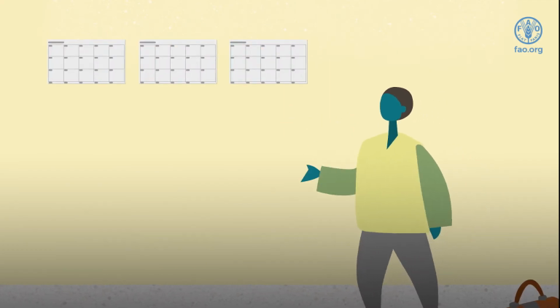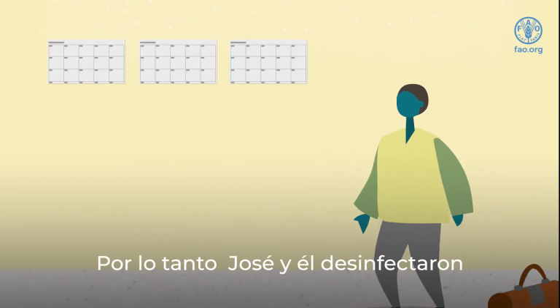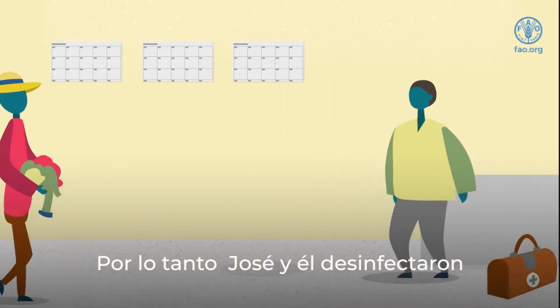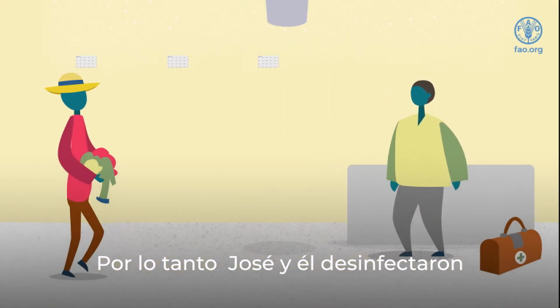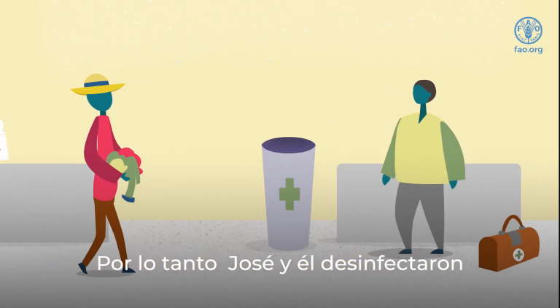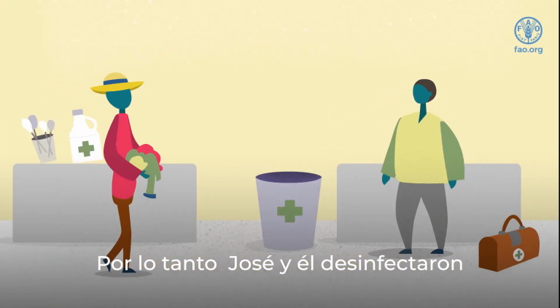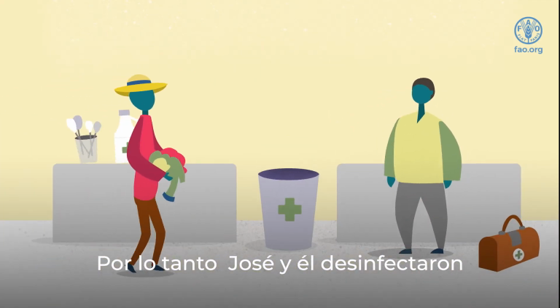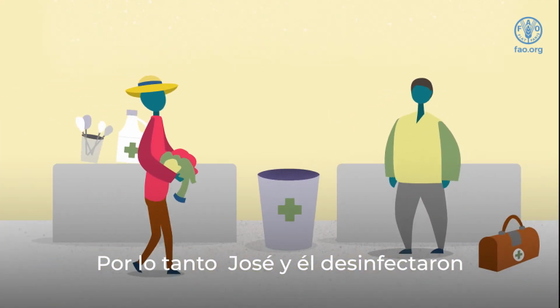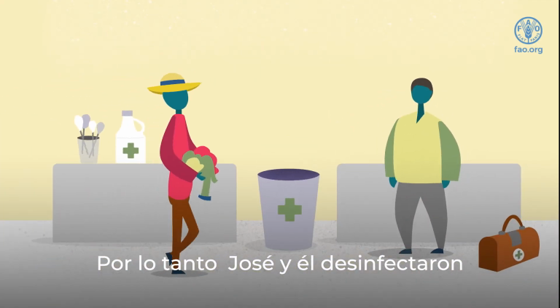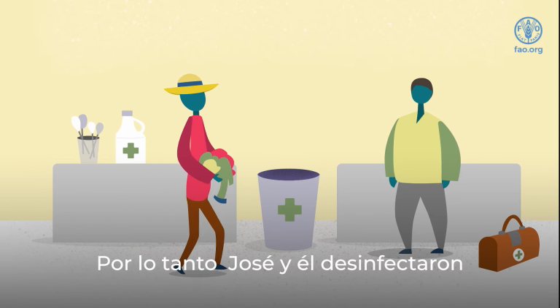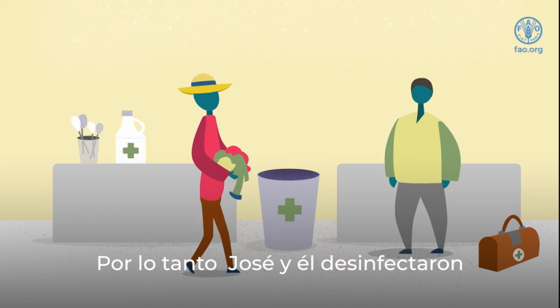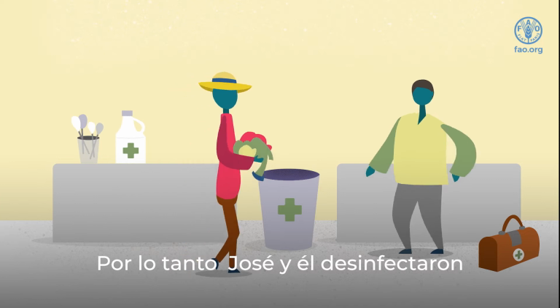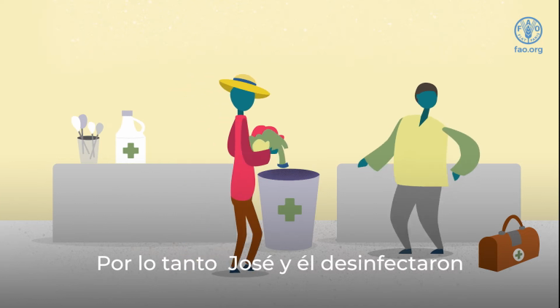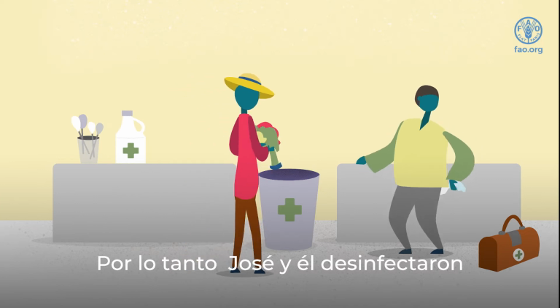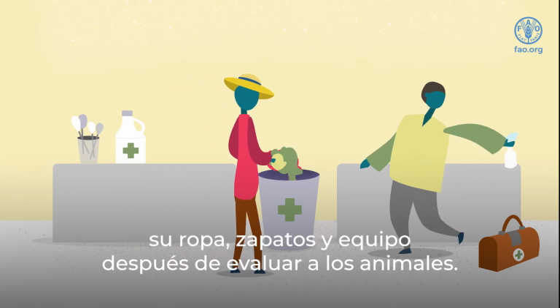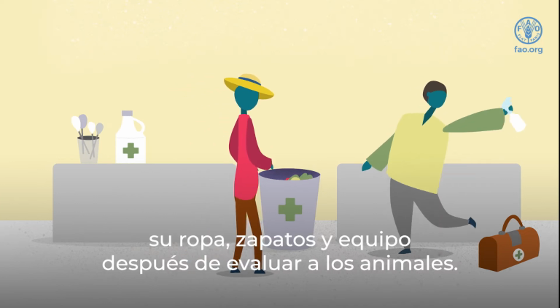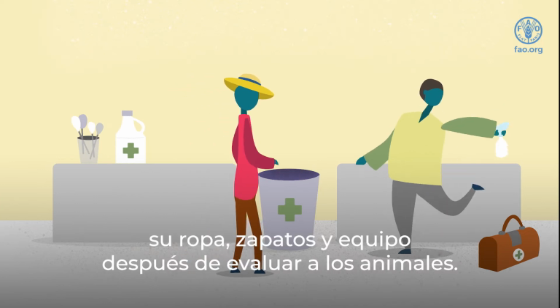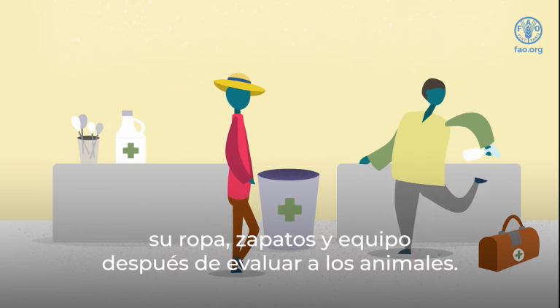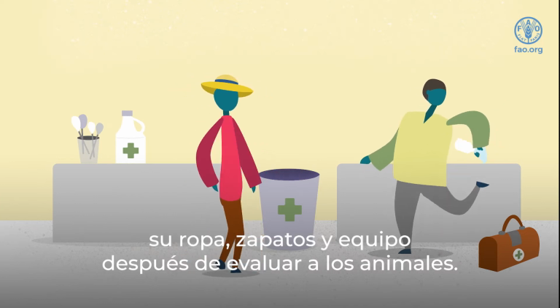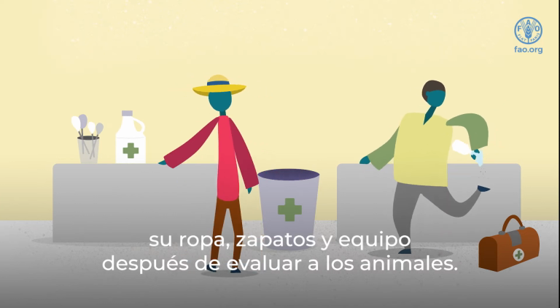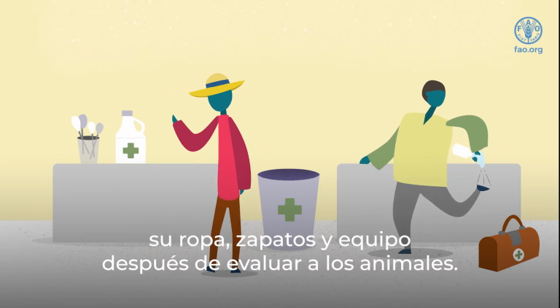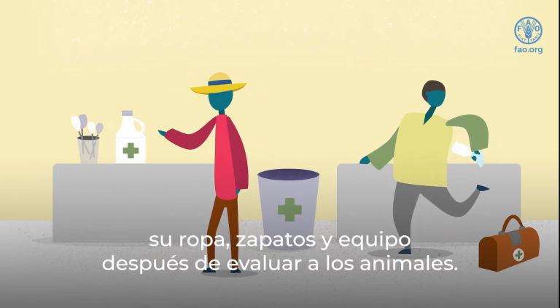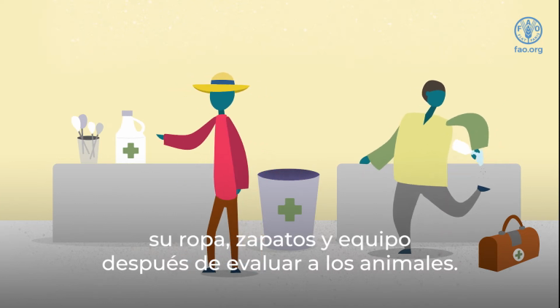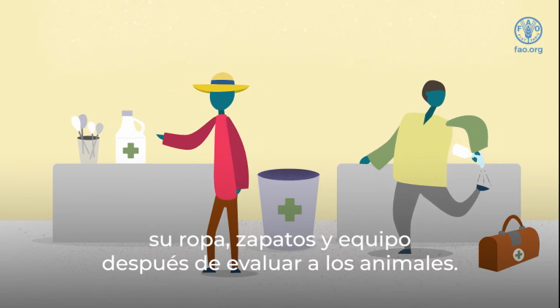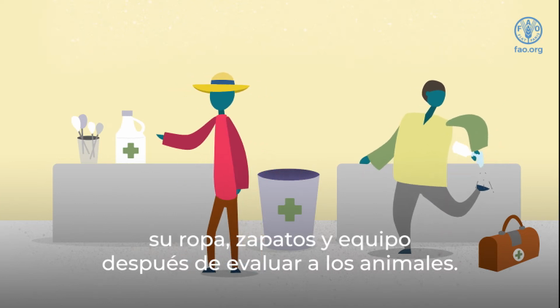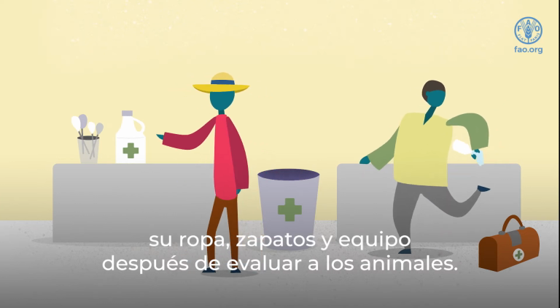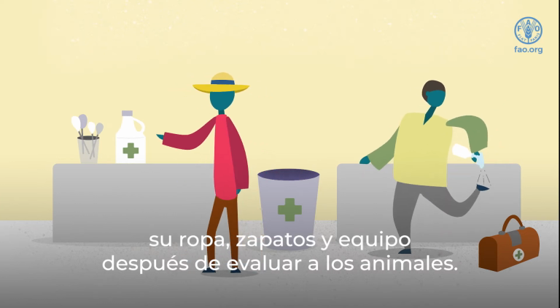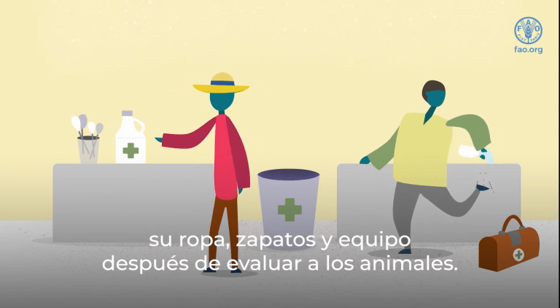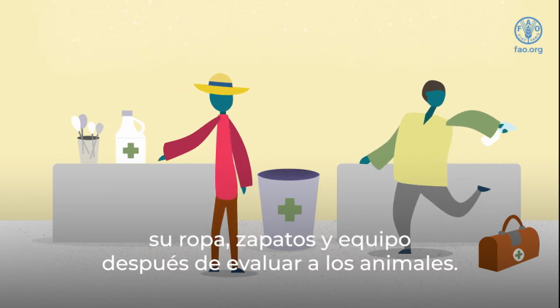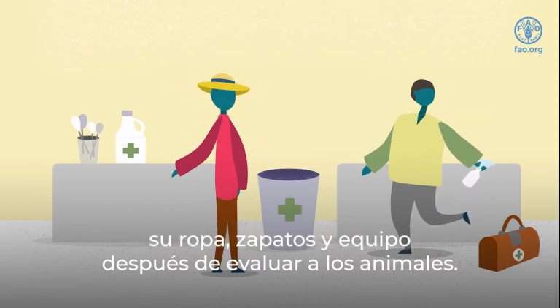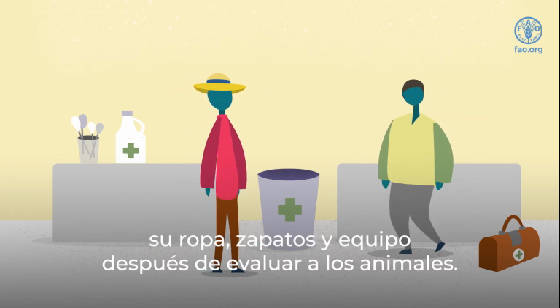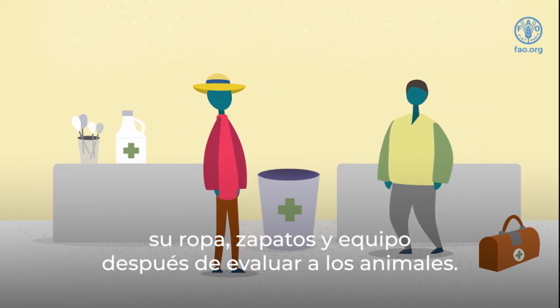Ben said LSD can survive in the environment for several months. So he and Joseph were careful to disinfect their clothing, shoes, and equipment after assessing the animals.